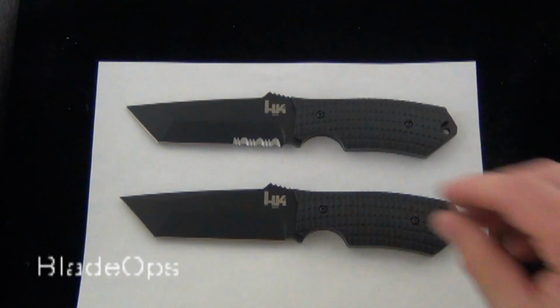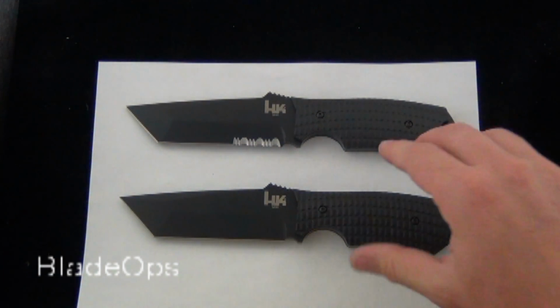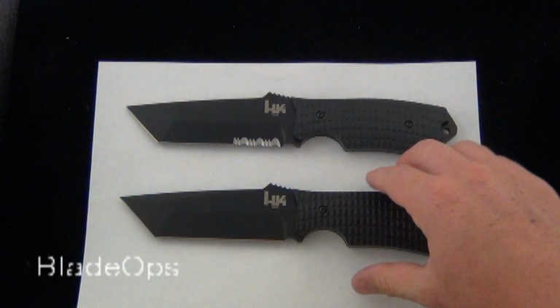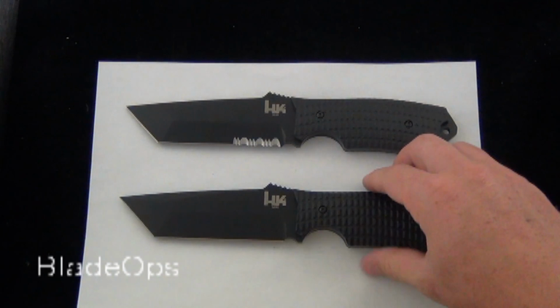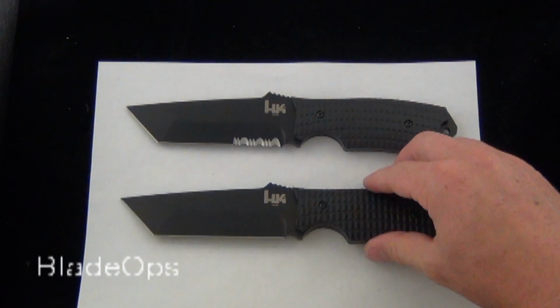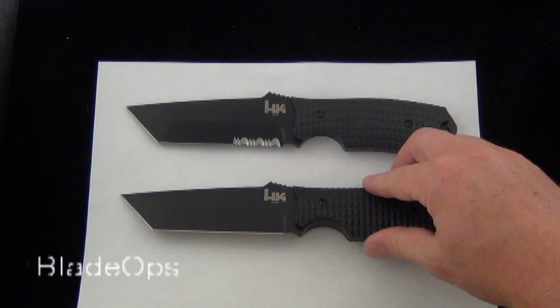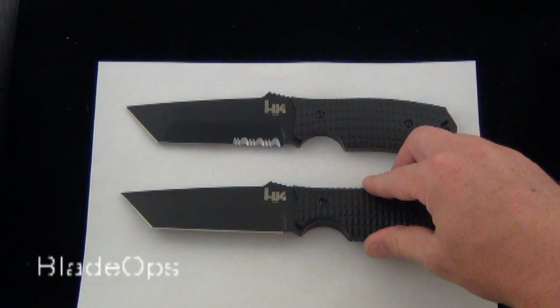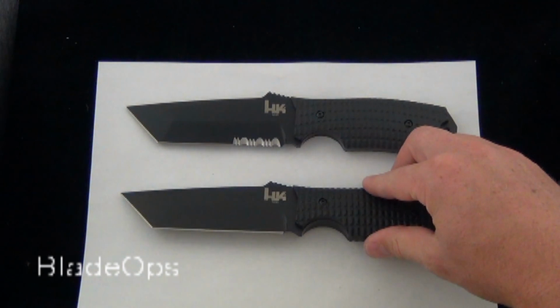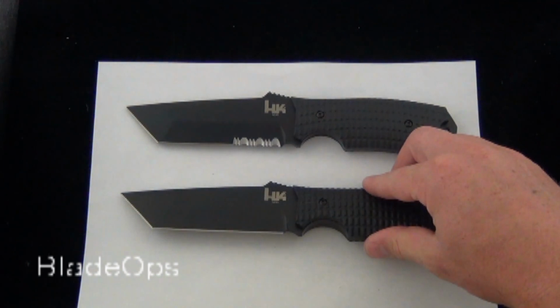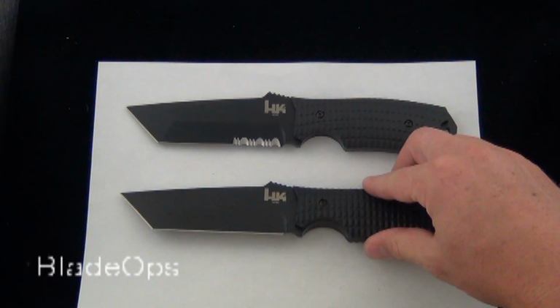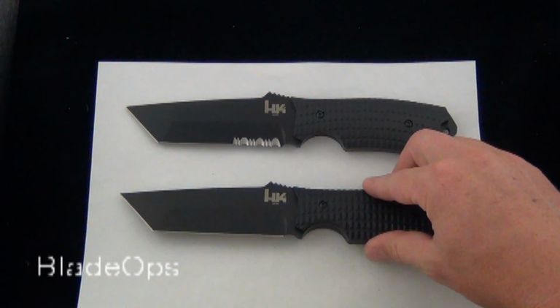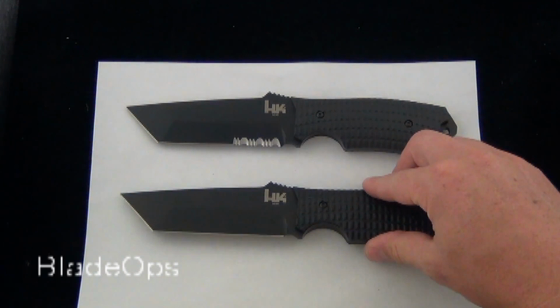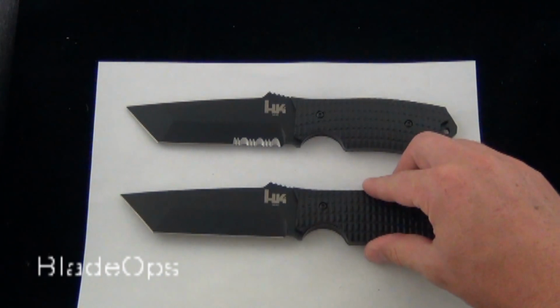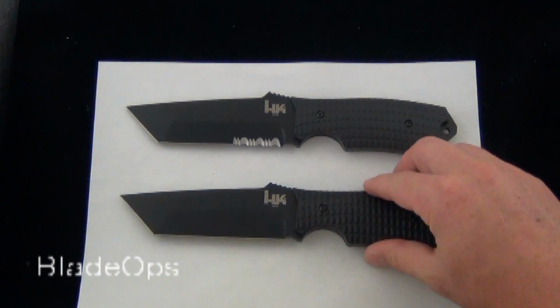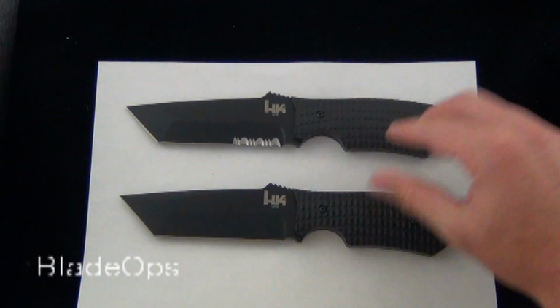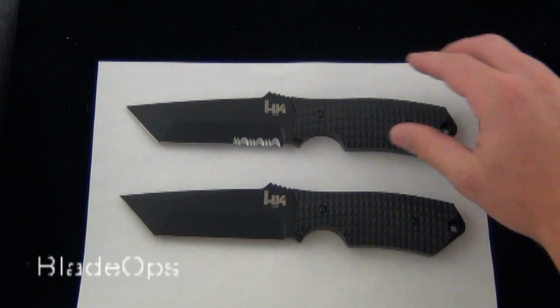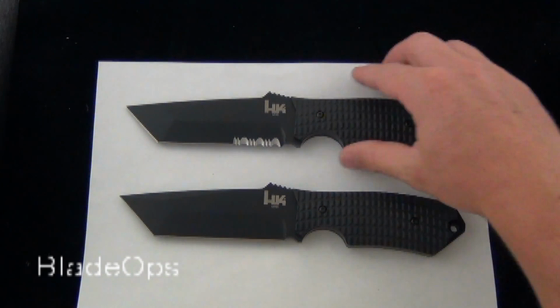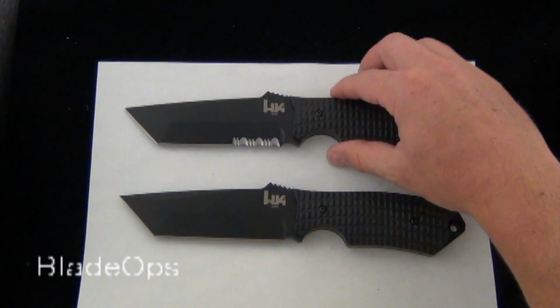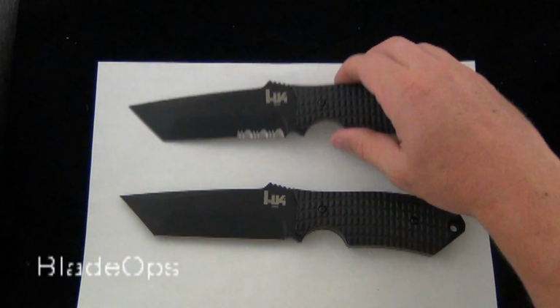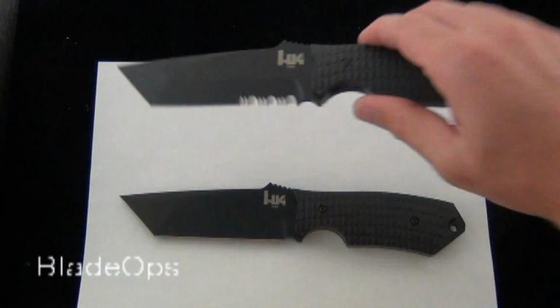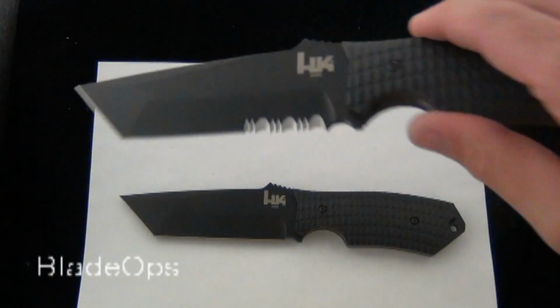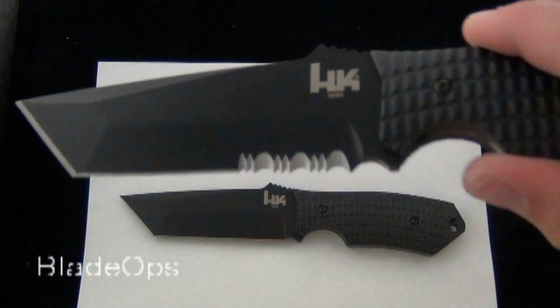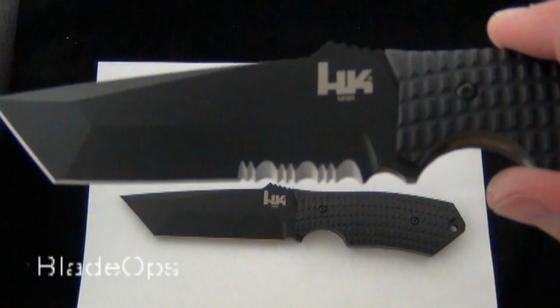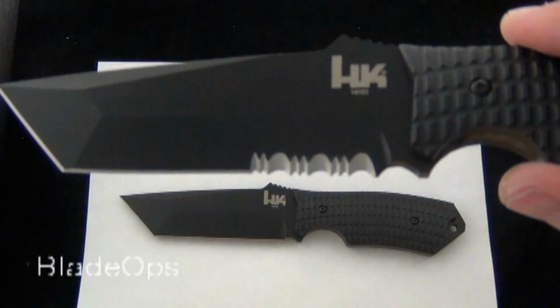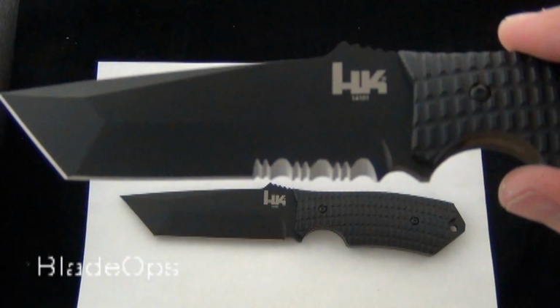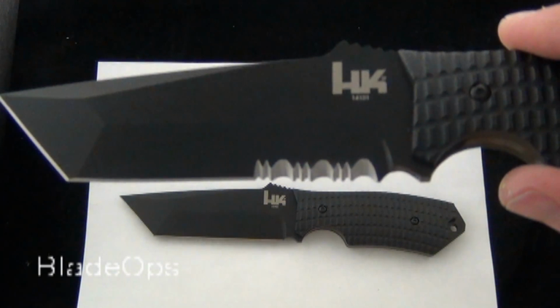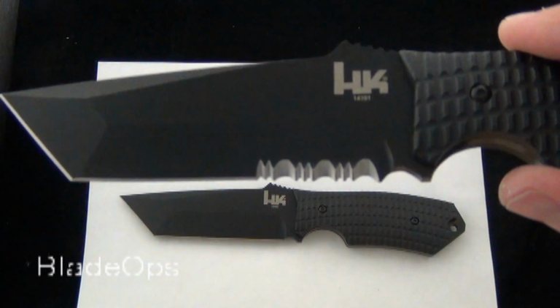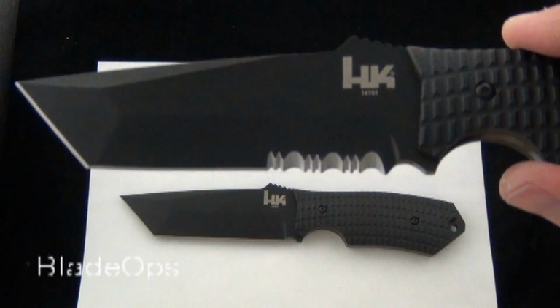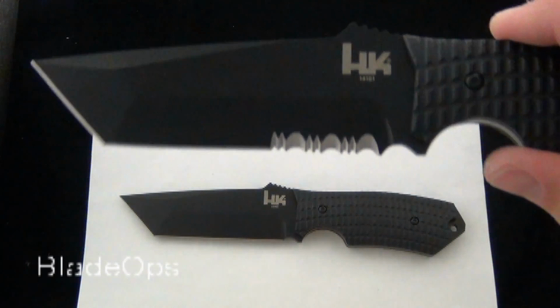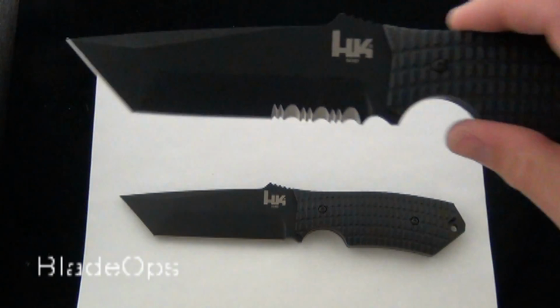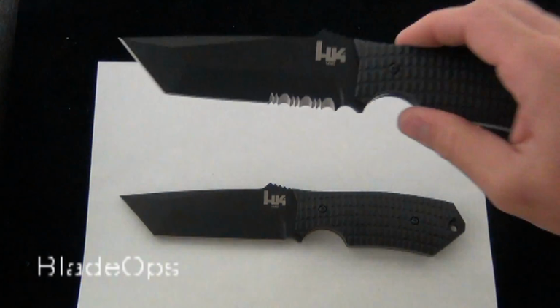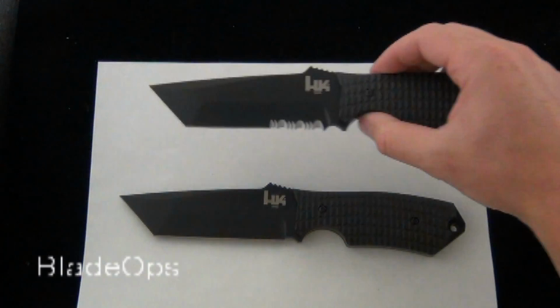As you can see here, it comes in the black plain blade and the black partially serrated.